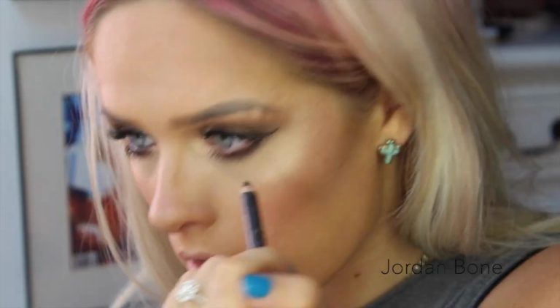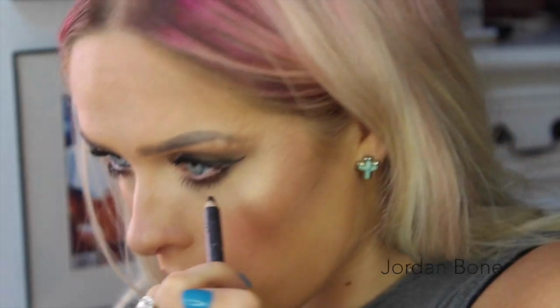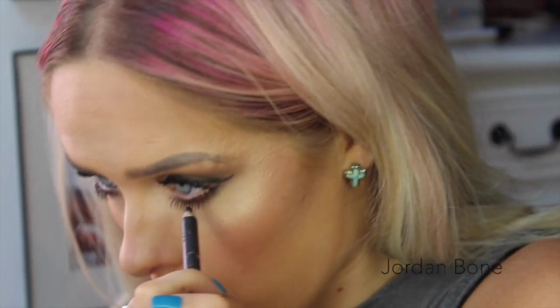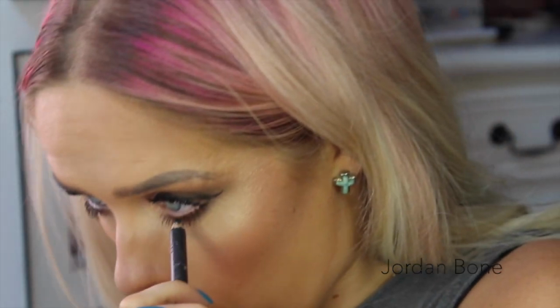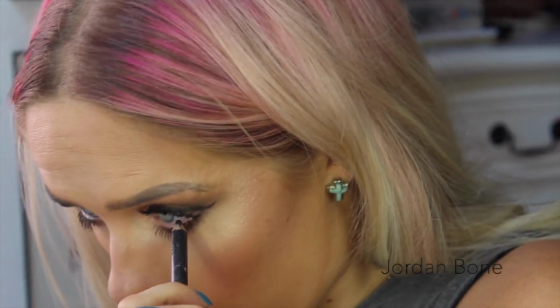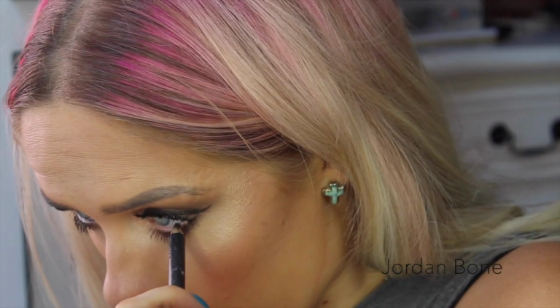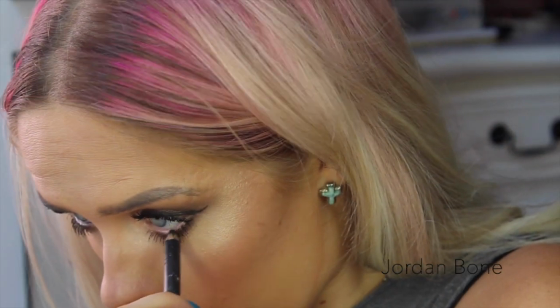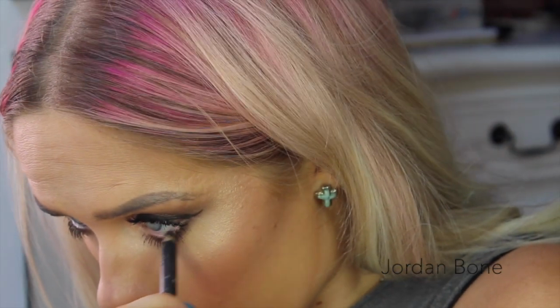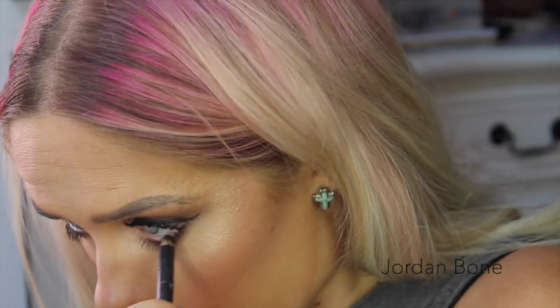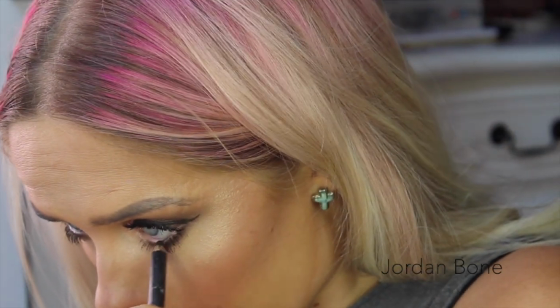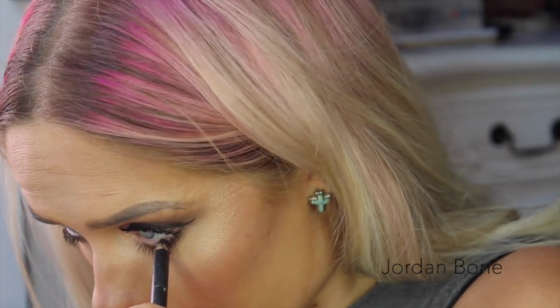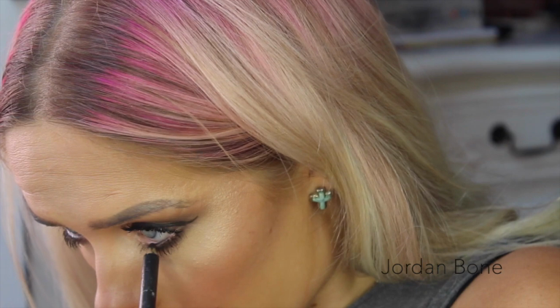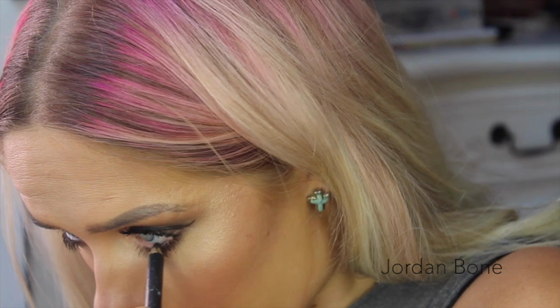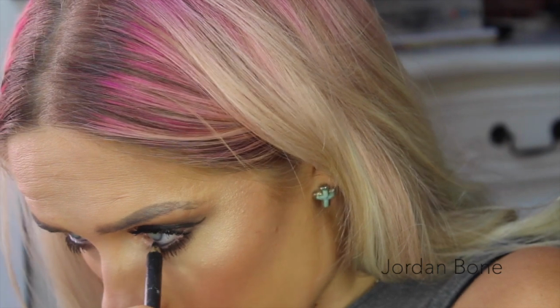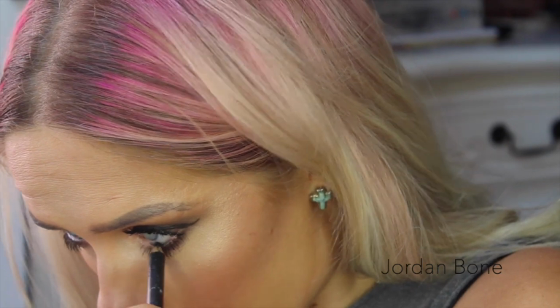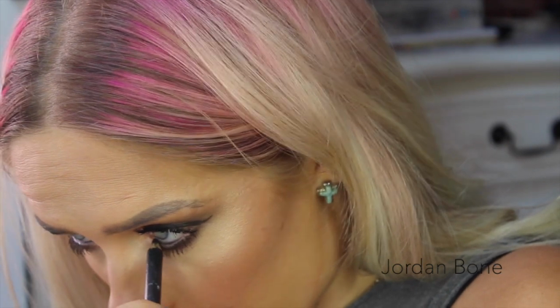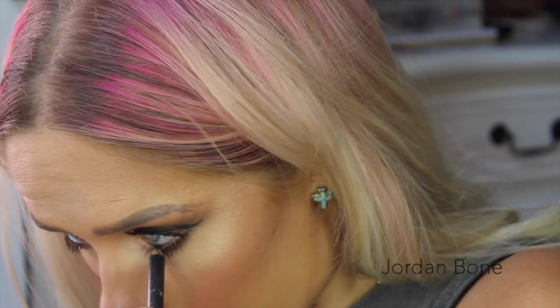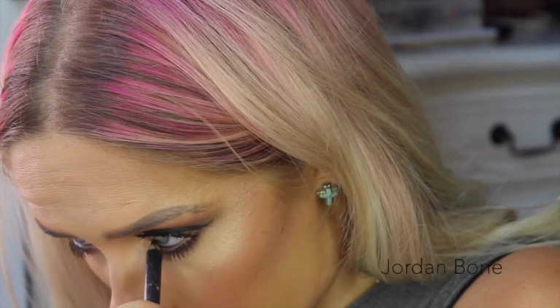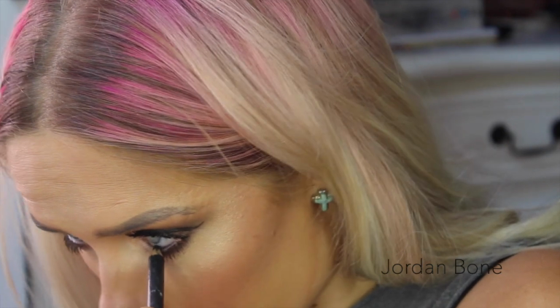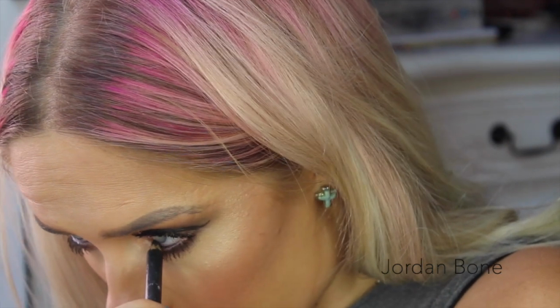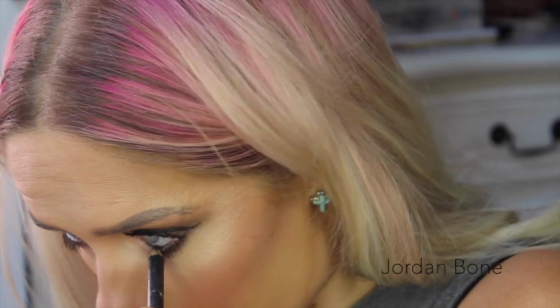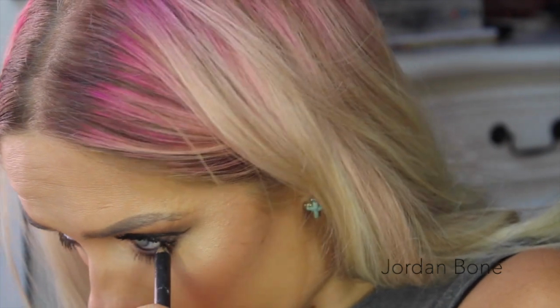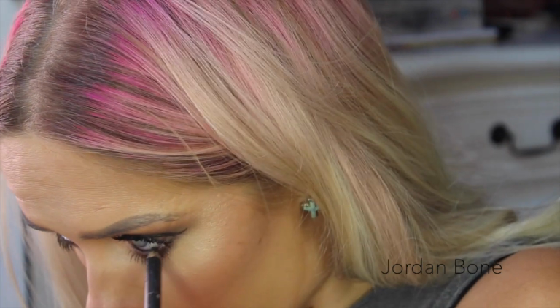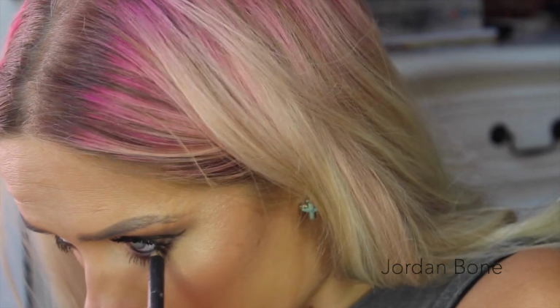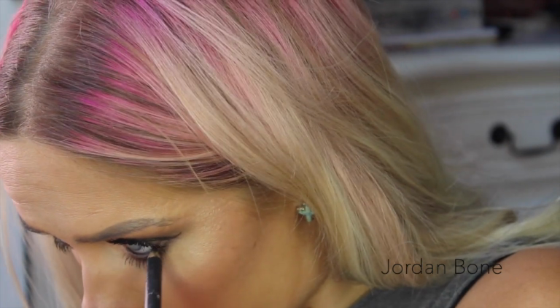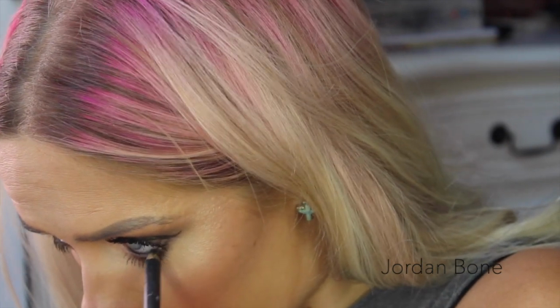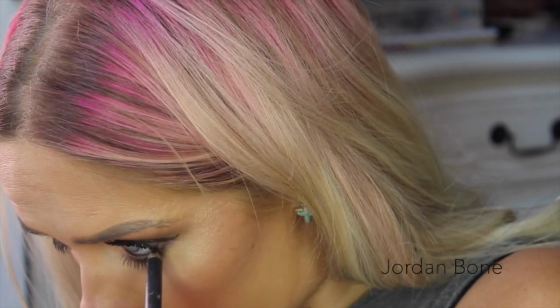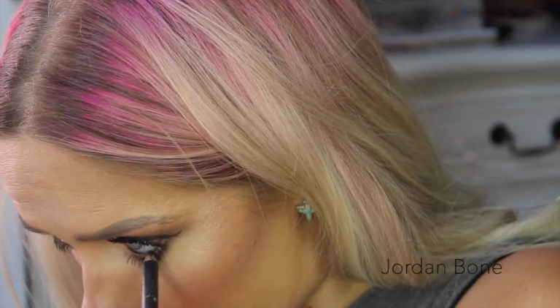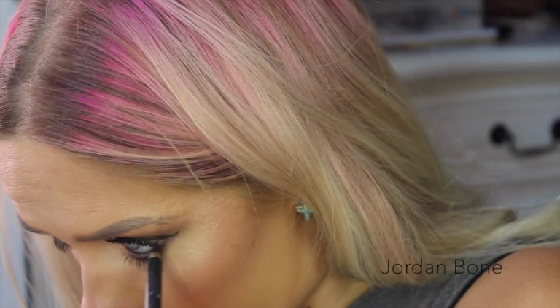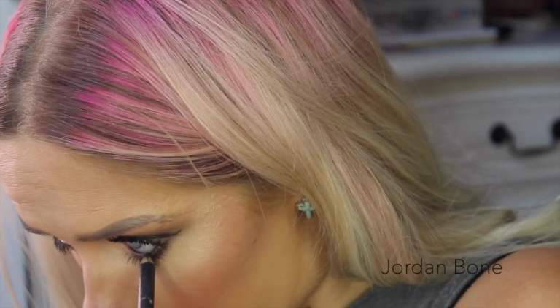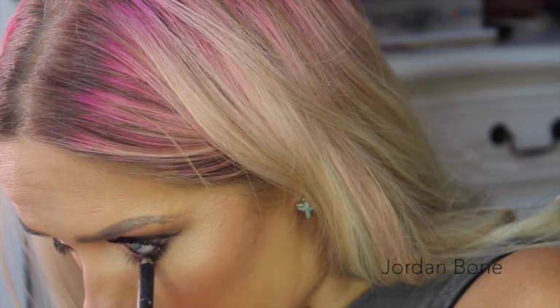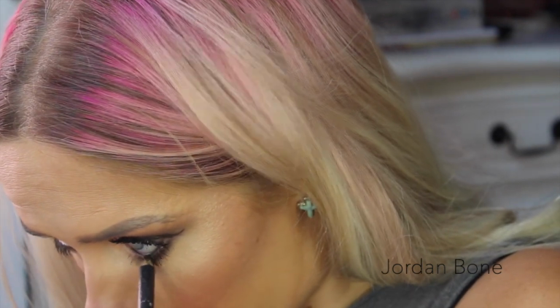Now running Smoulder from MAC through the waterline, just to make it a bit more smoky. You can use any black eyeliner, obviously.